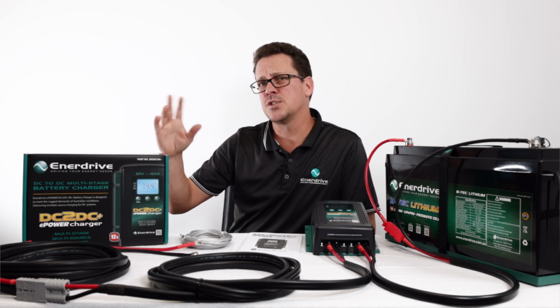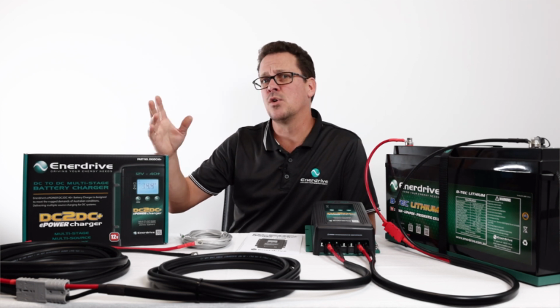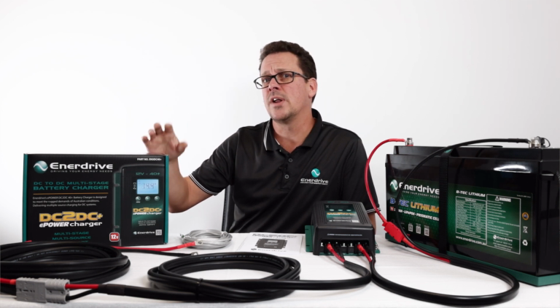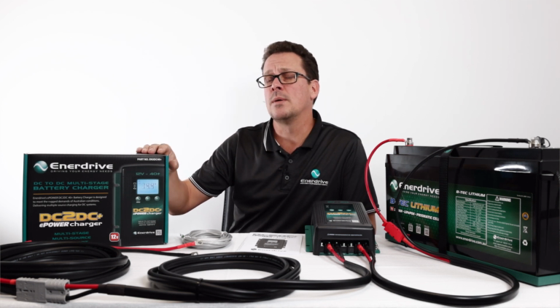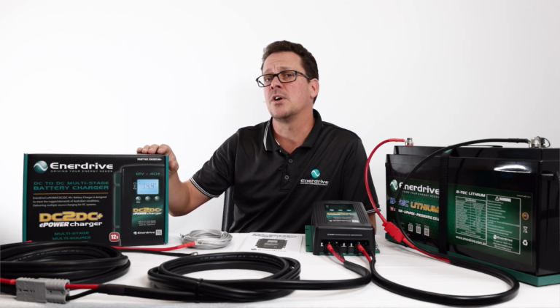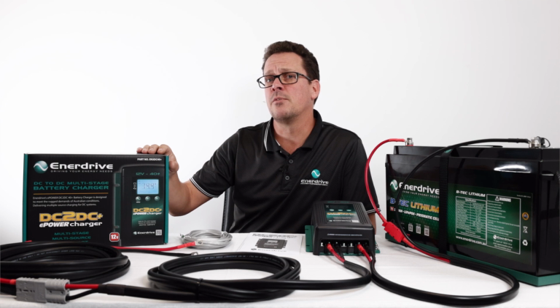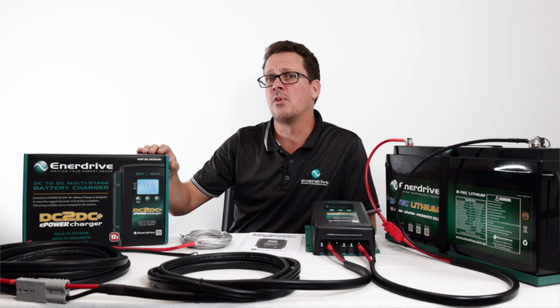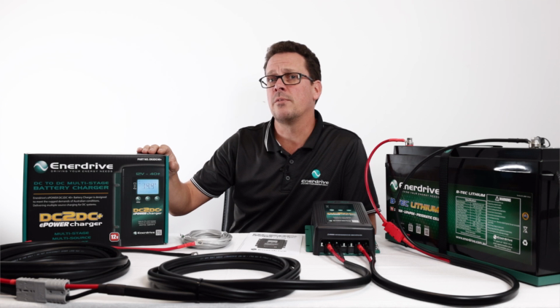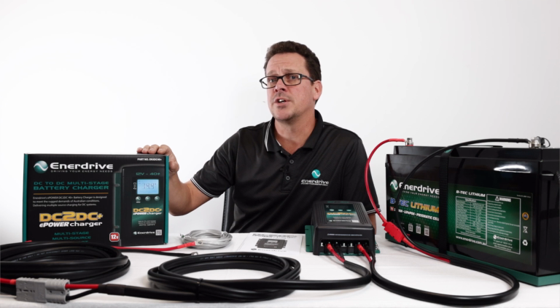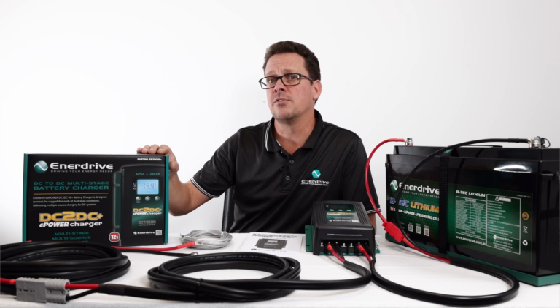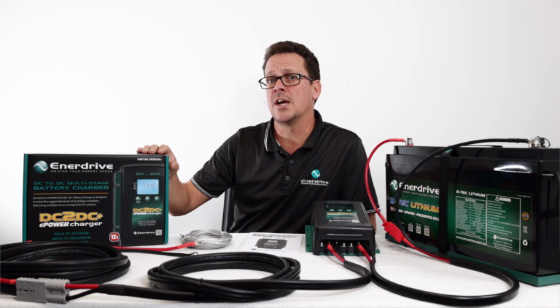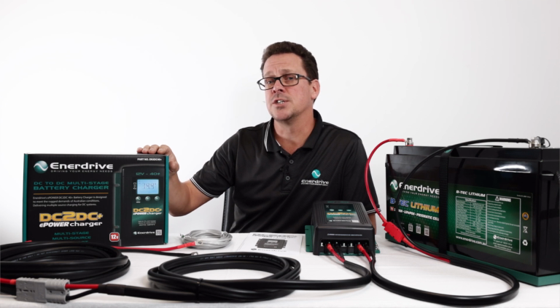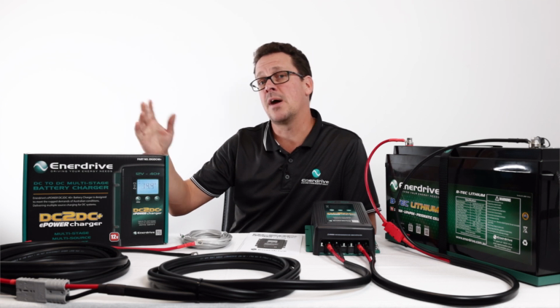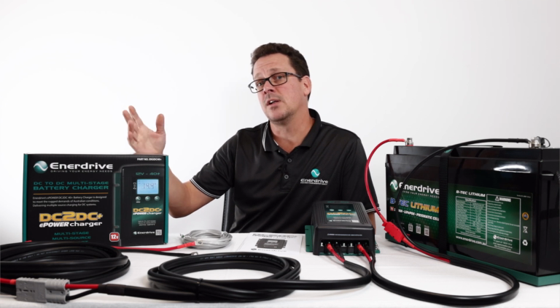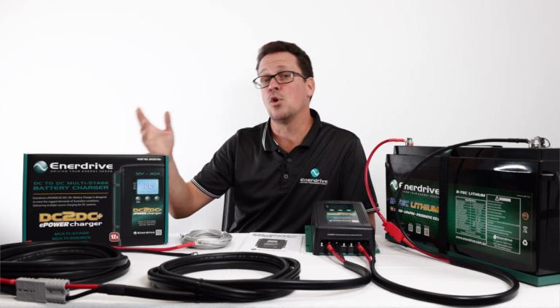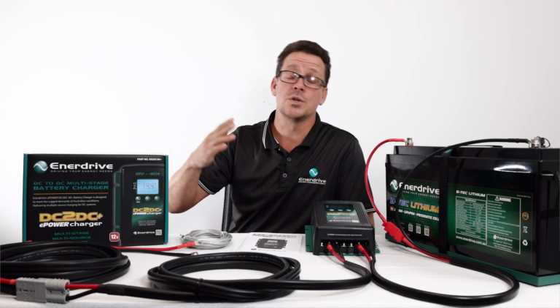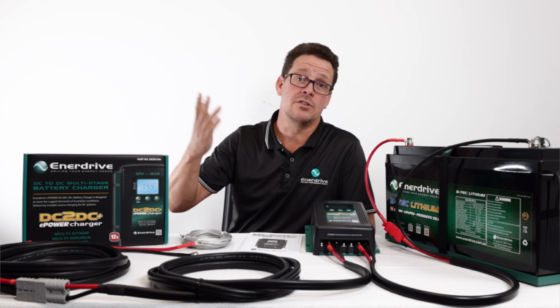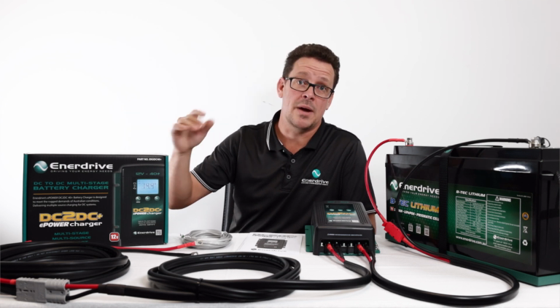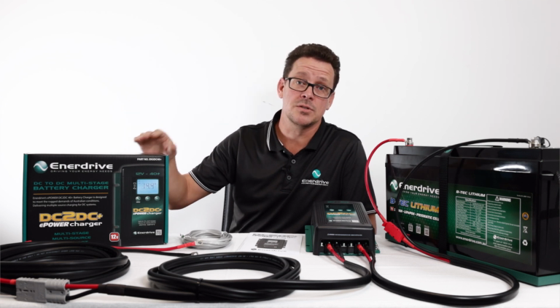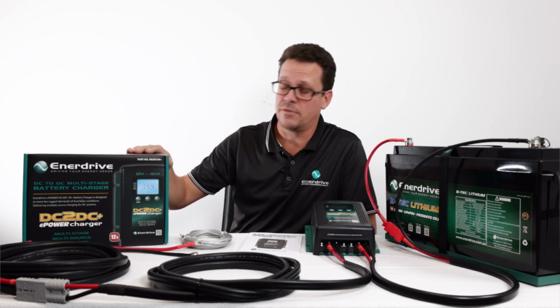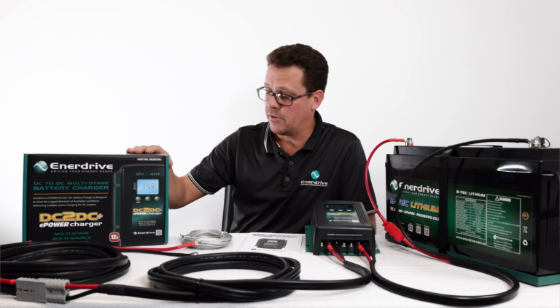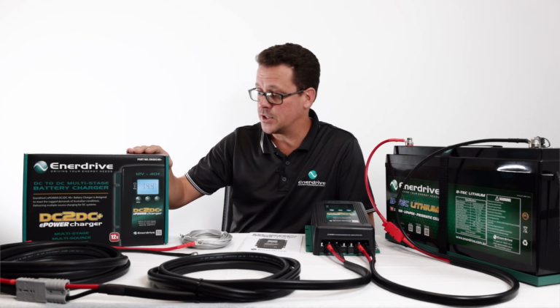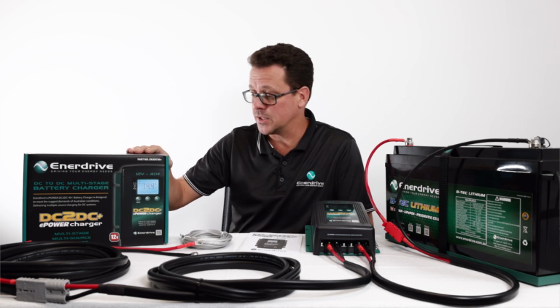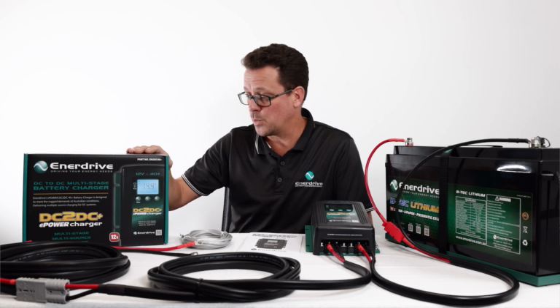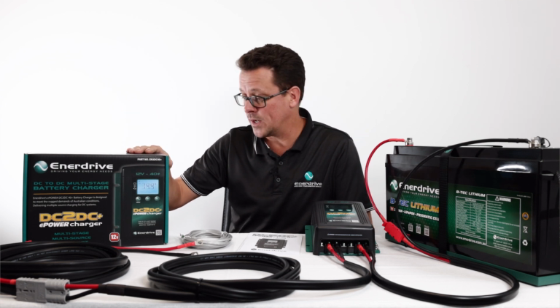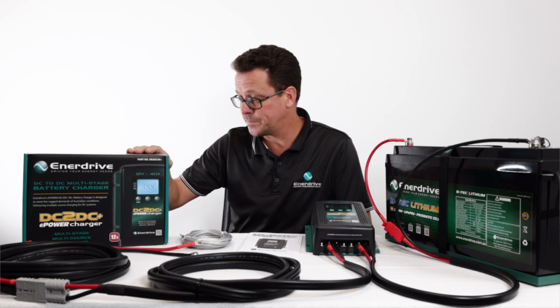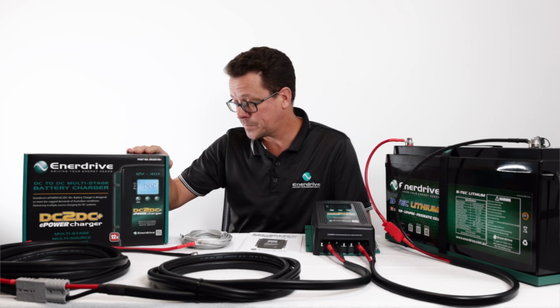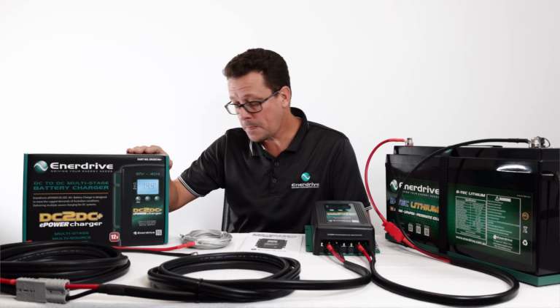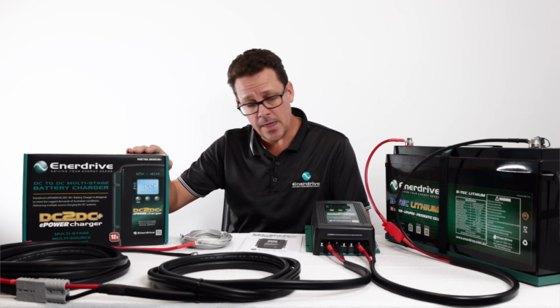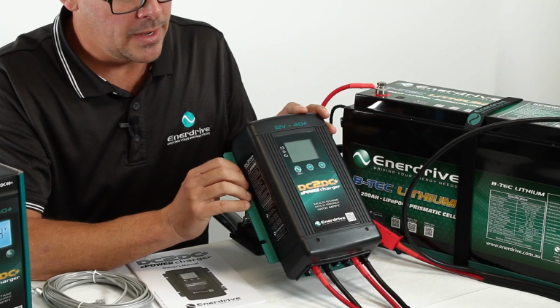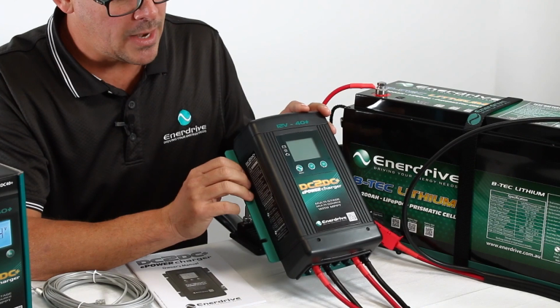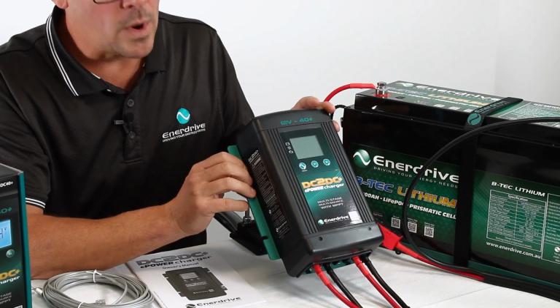There's plenty of information in the manual about maximizing your solar harvesting throughout the day and what size panels to use. Also check our website for more information on parallel or series panel configurations.